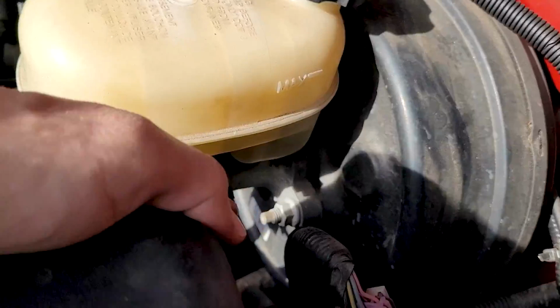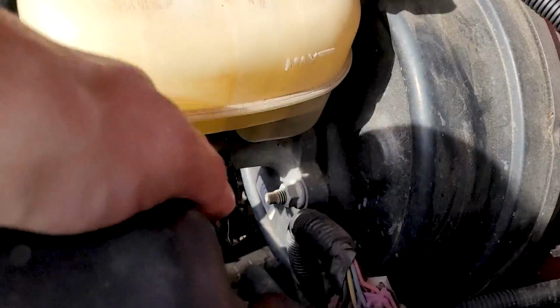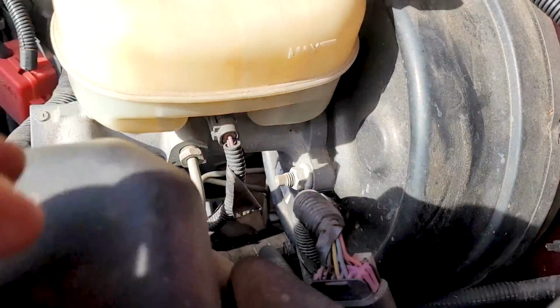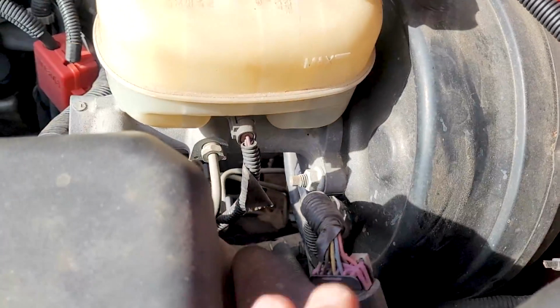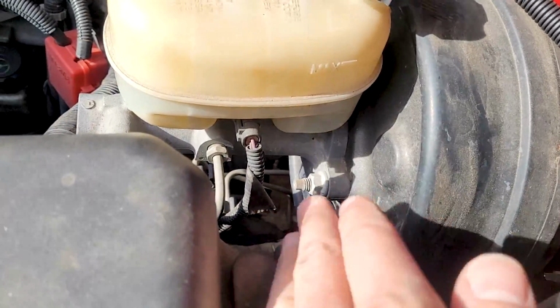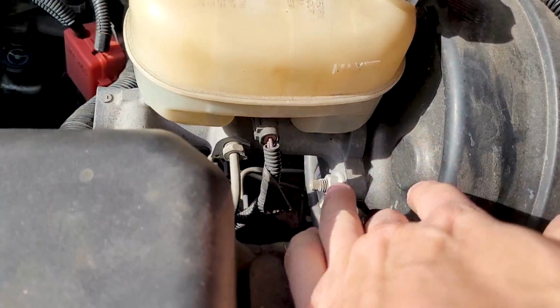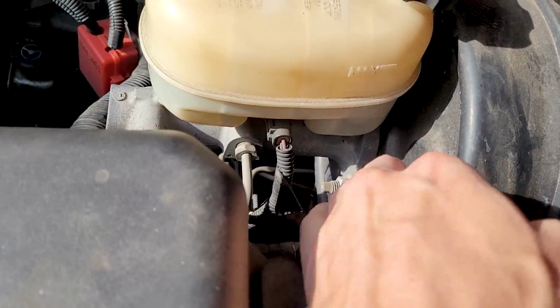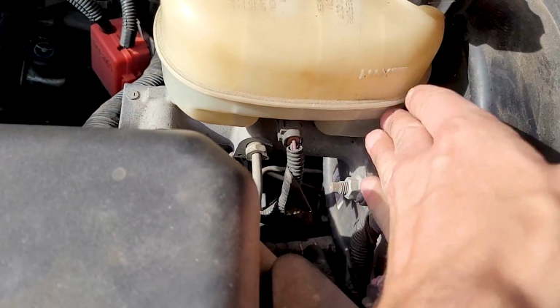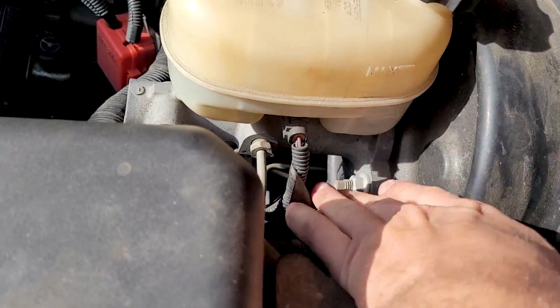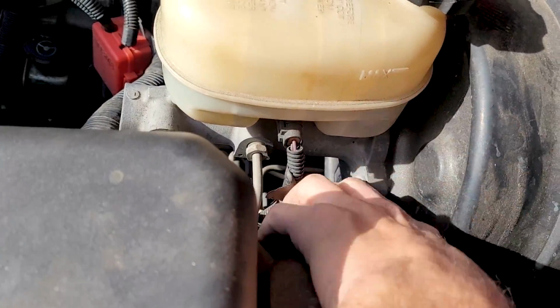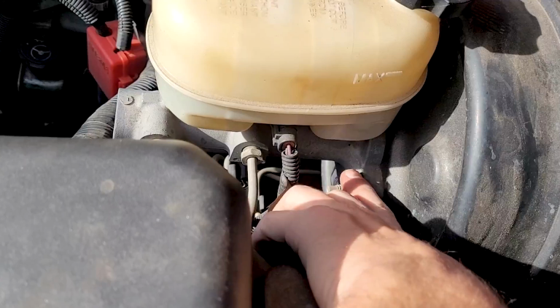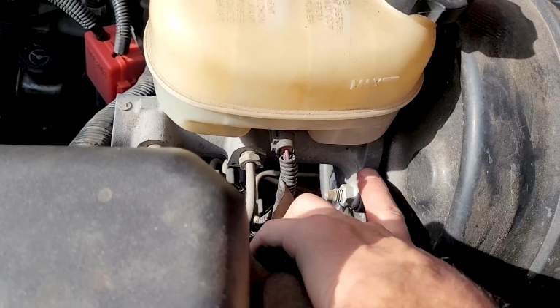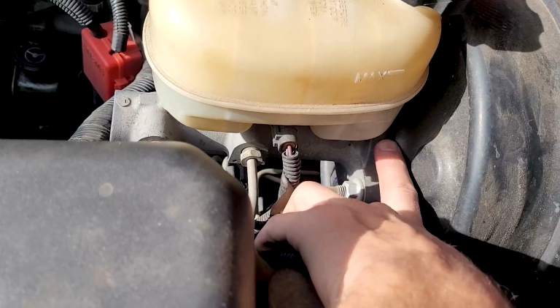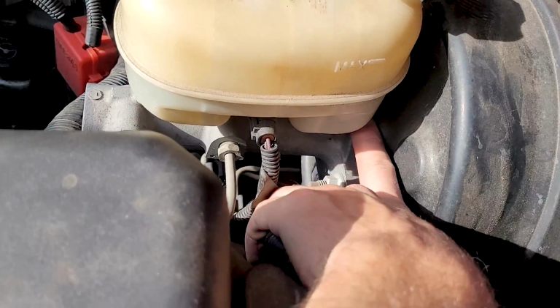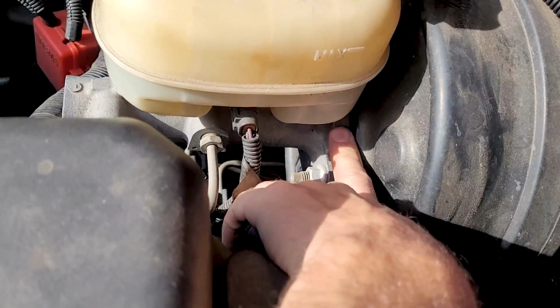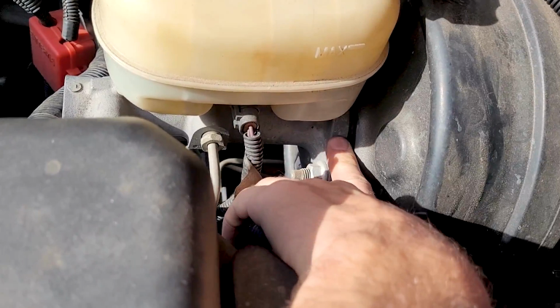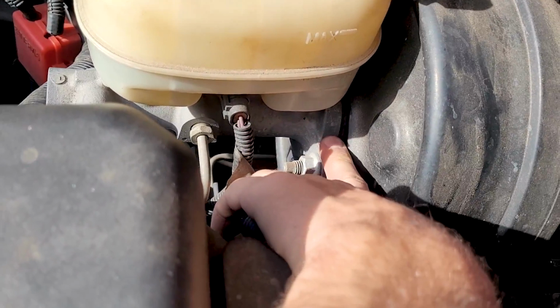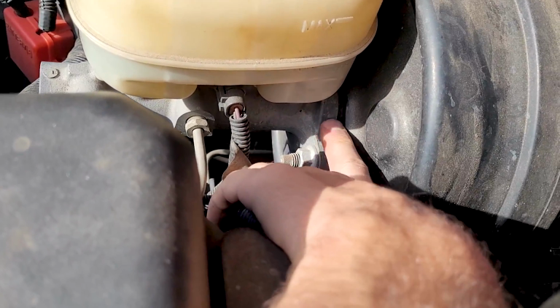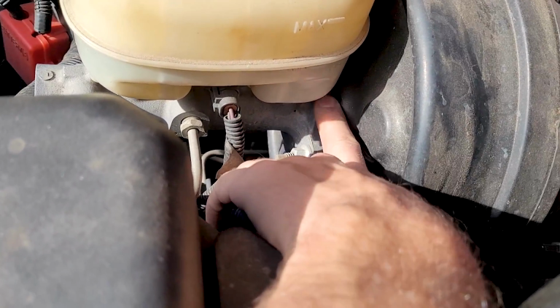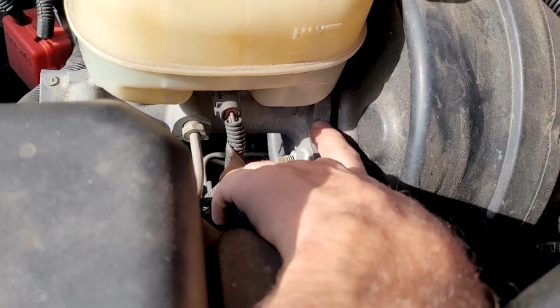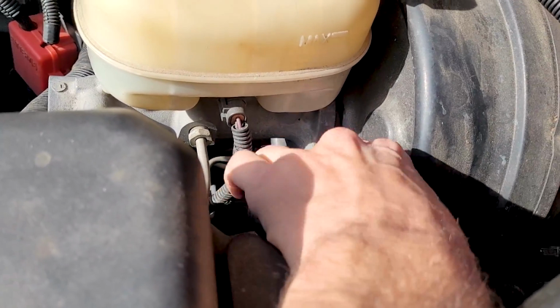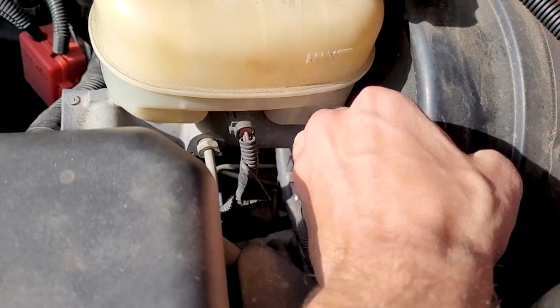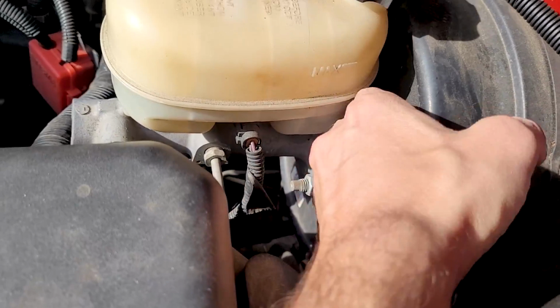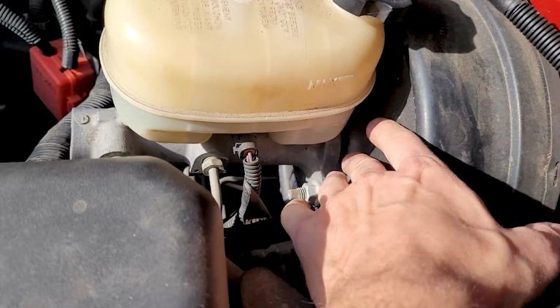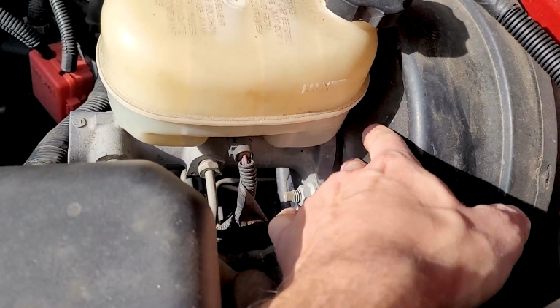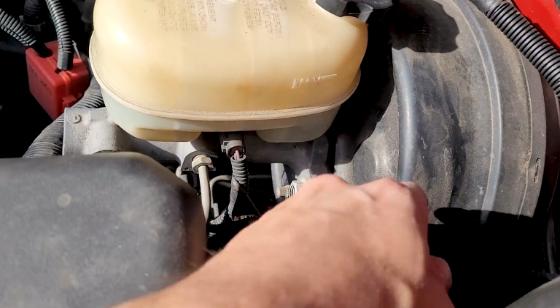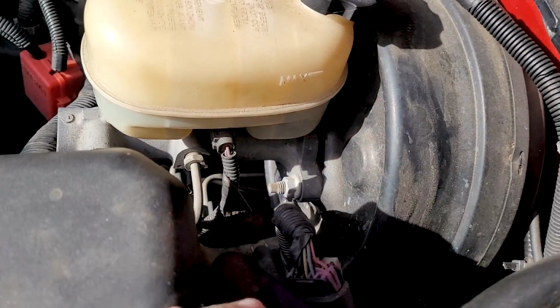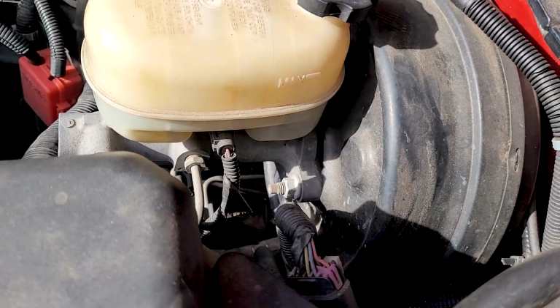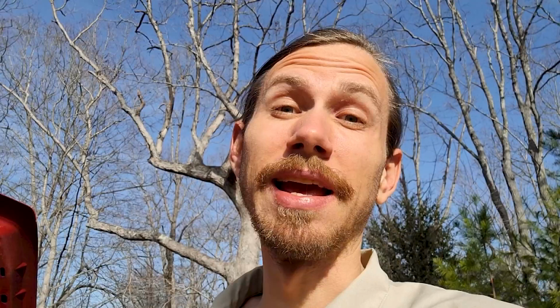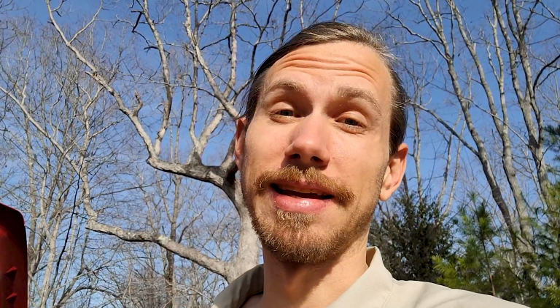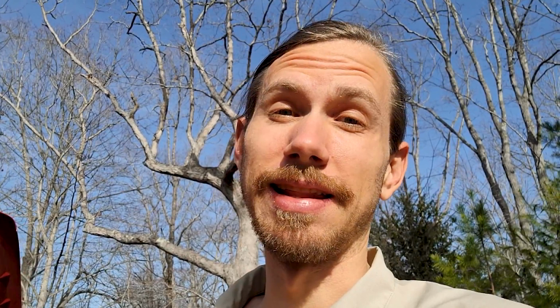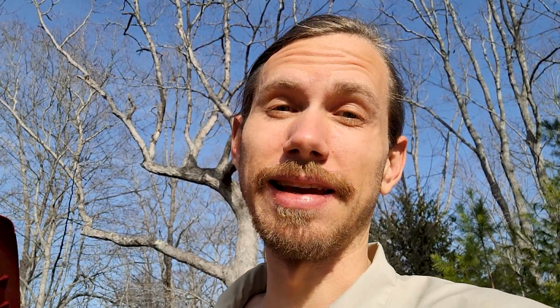You have a master cylinder seal right up in here — there's an O-ring that goes around and mates it to this, and it can leak.